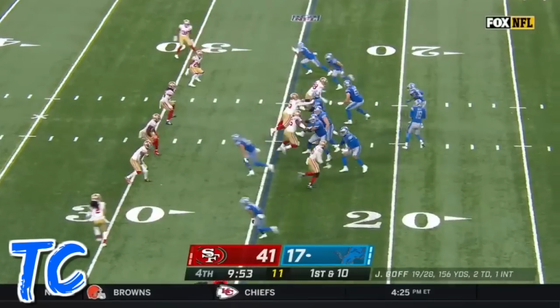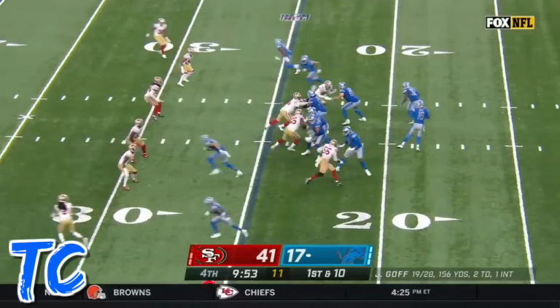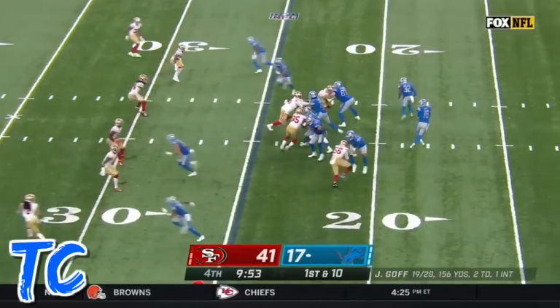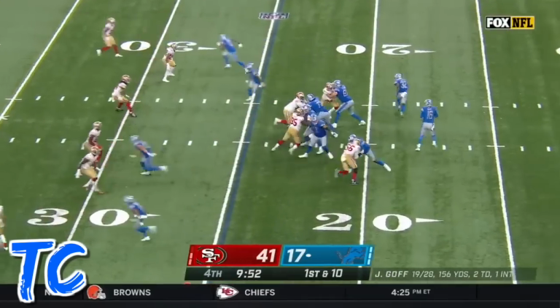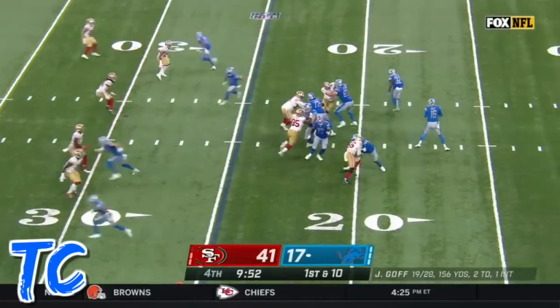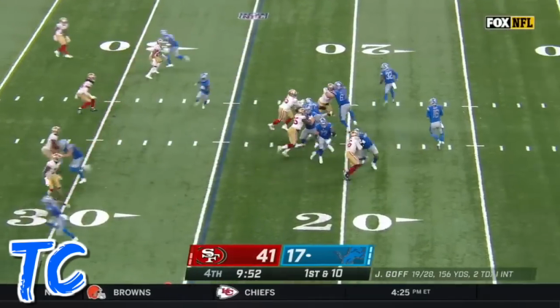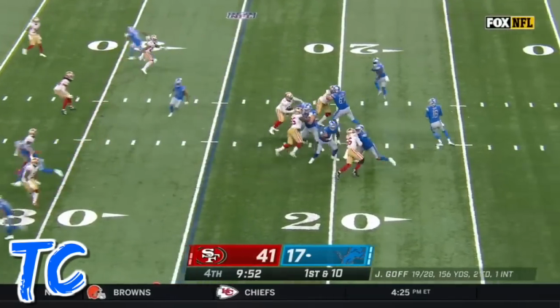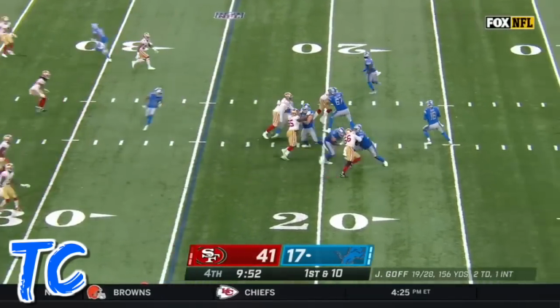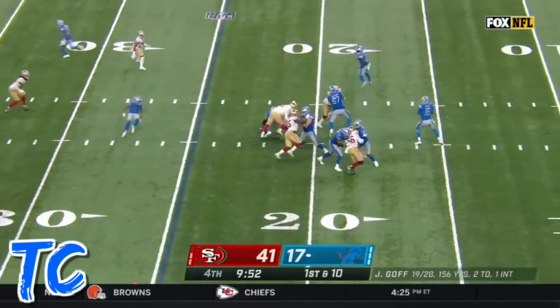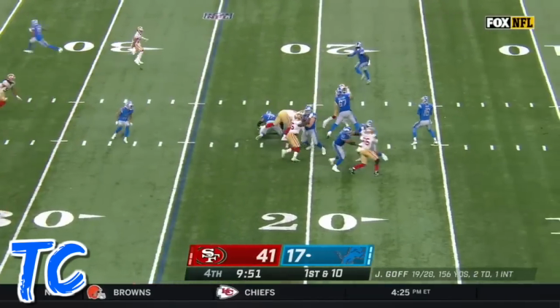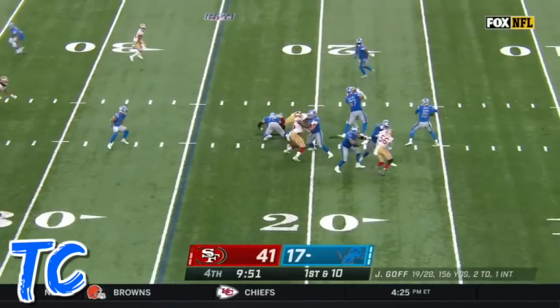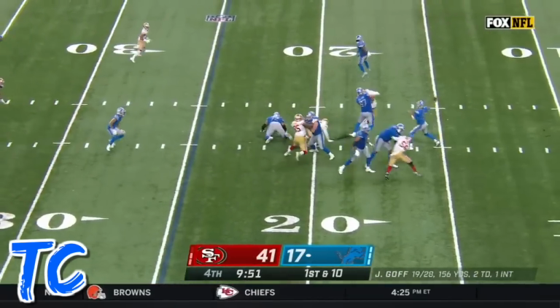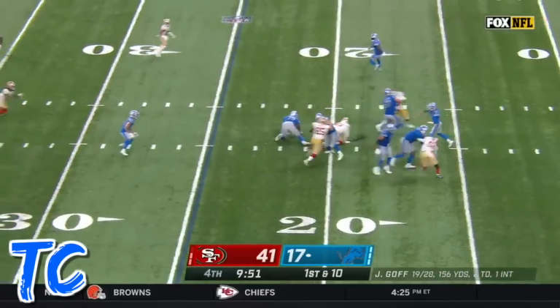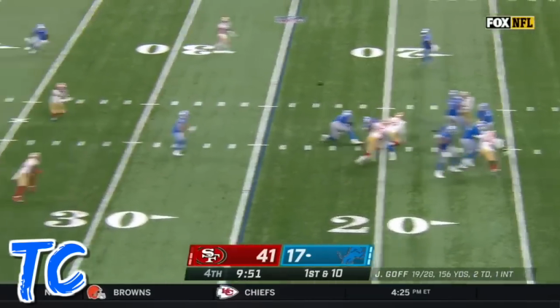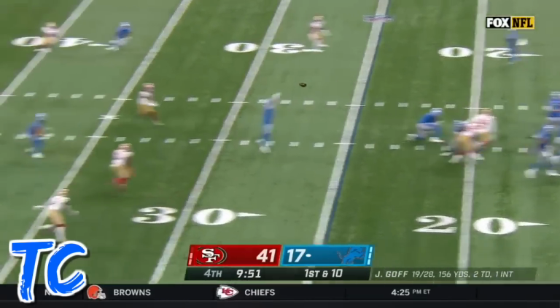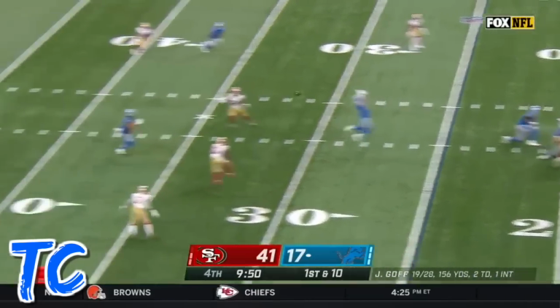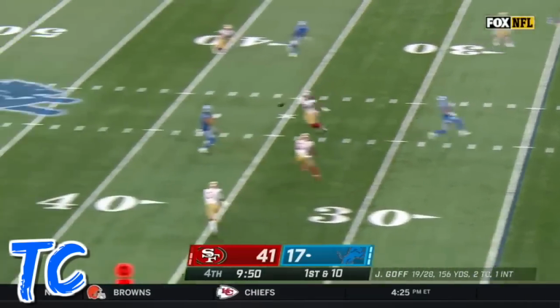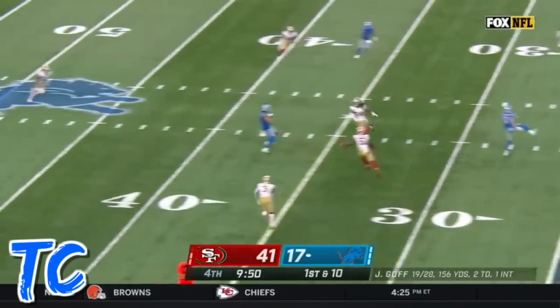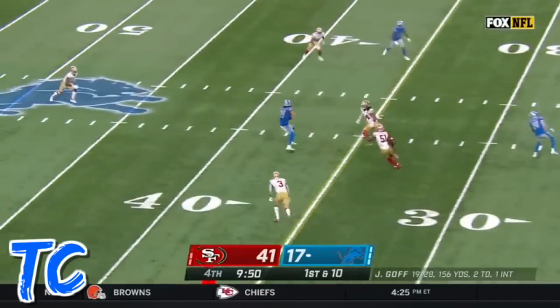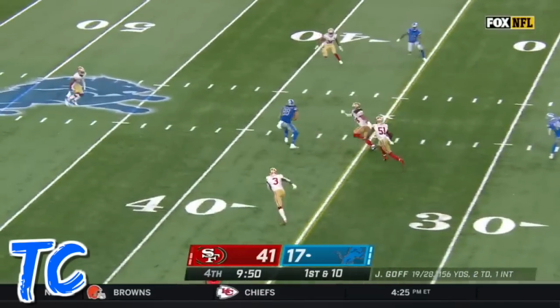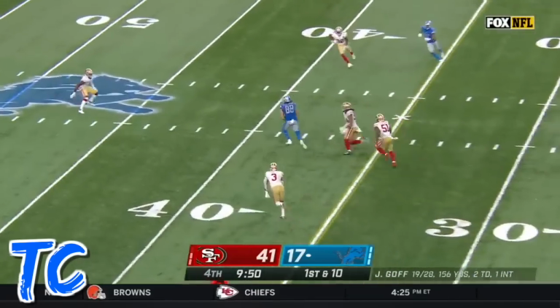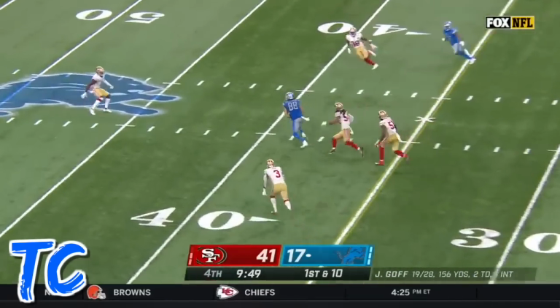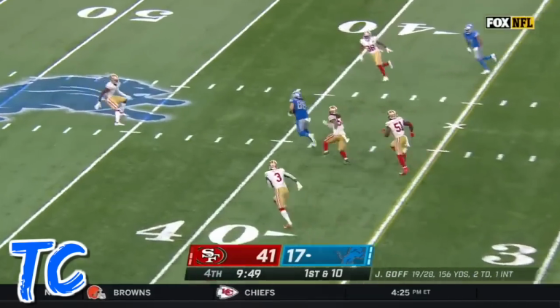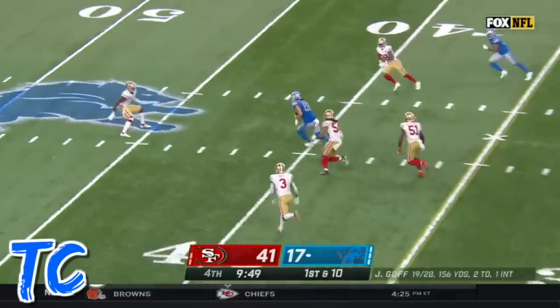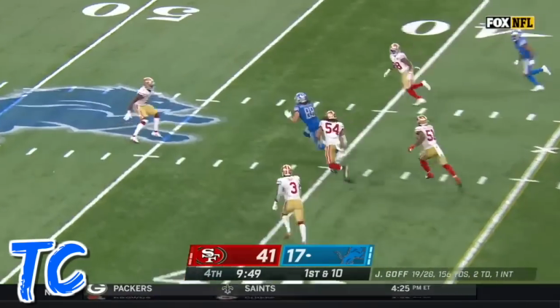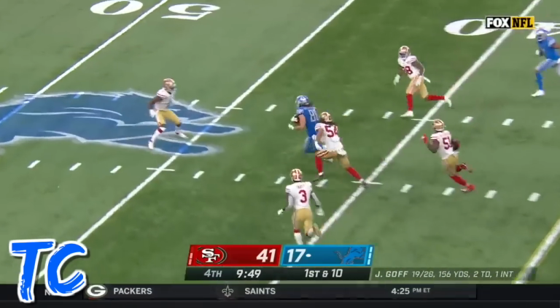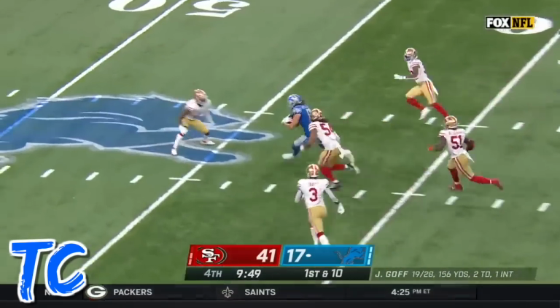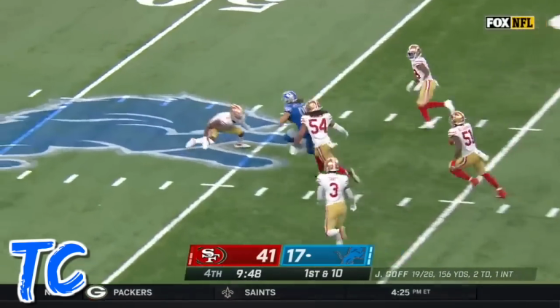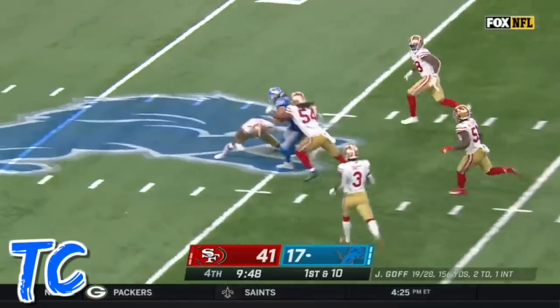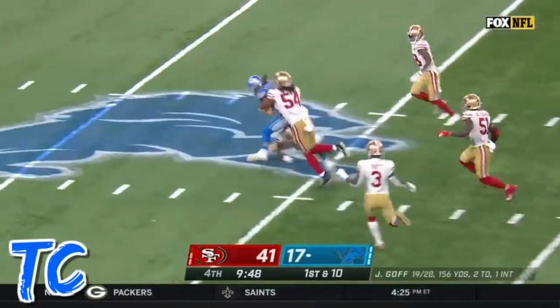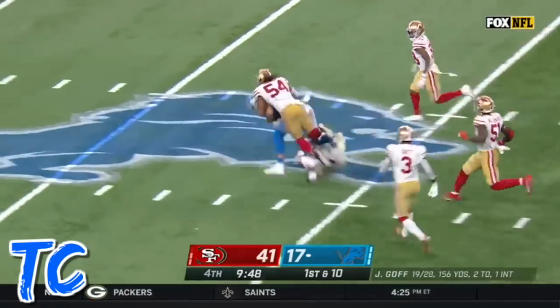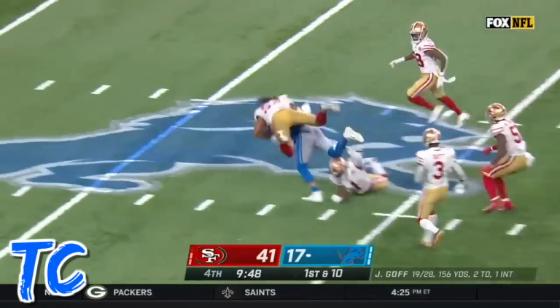Confidence. Goff faces four-man pressure over the middle. Hawkinson is open.